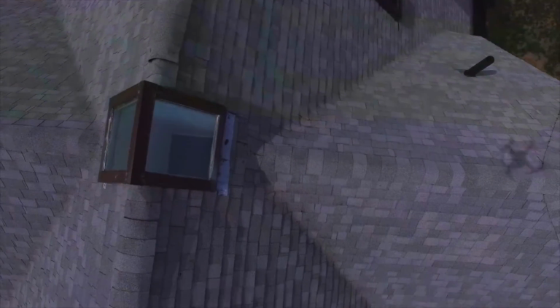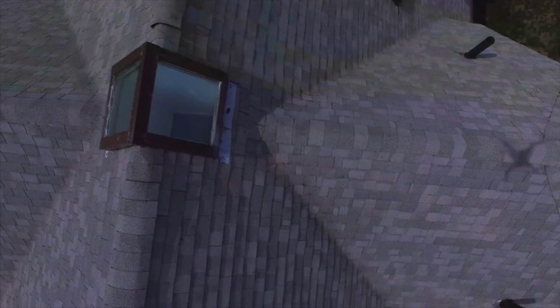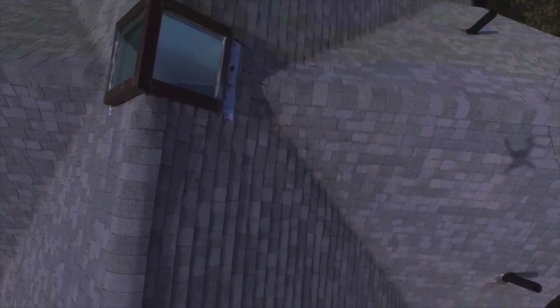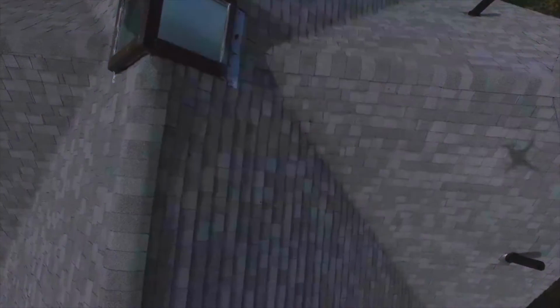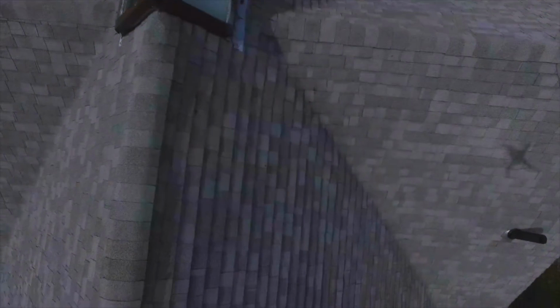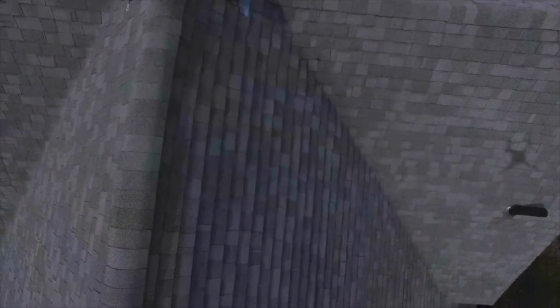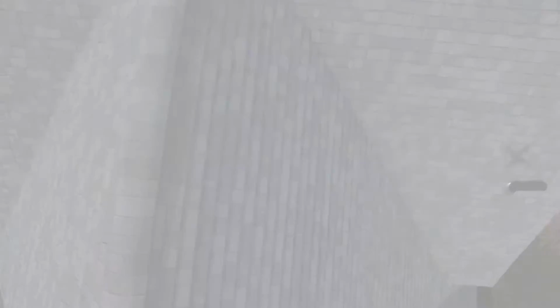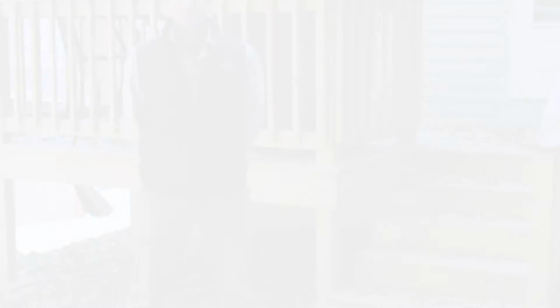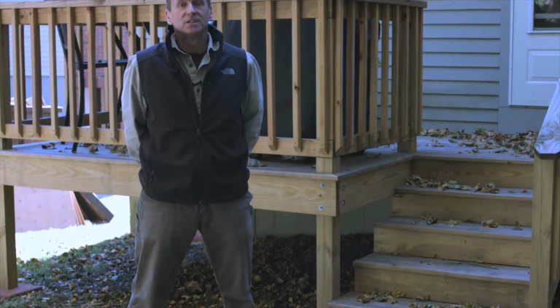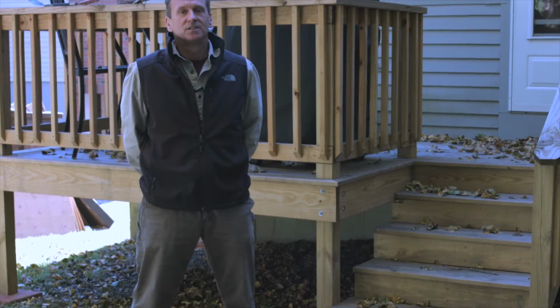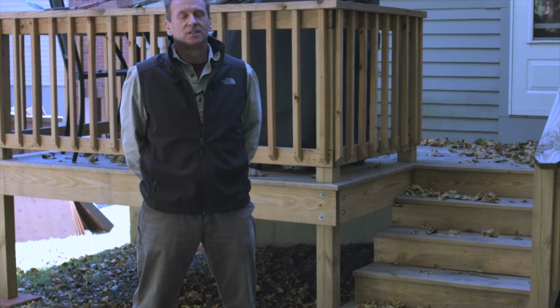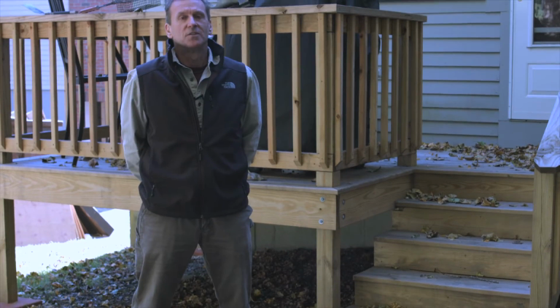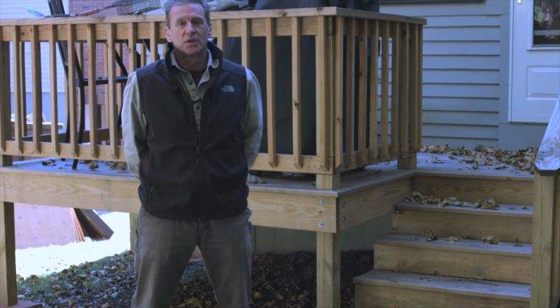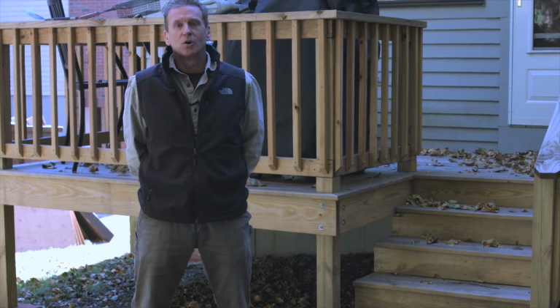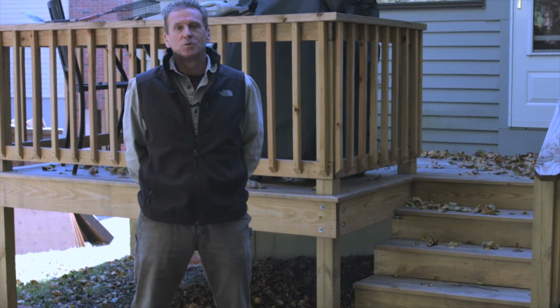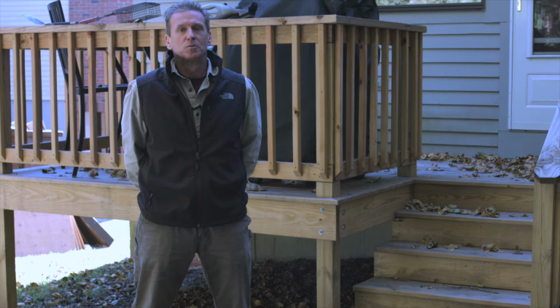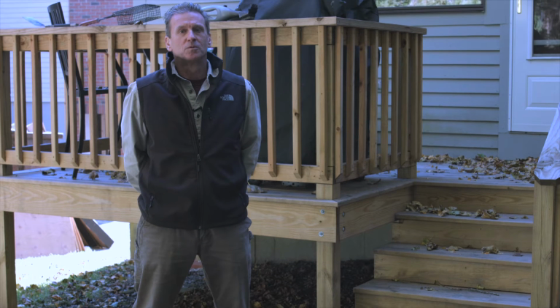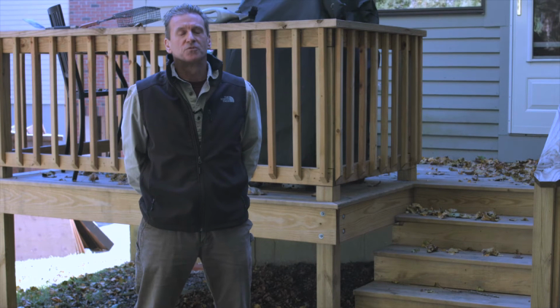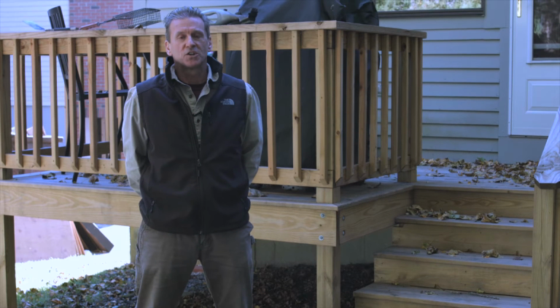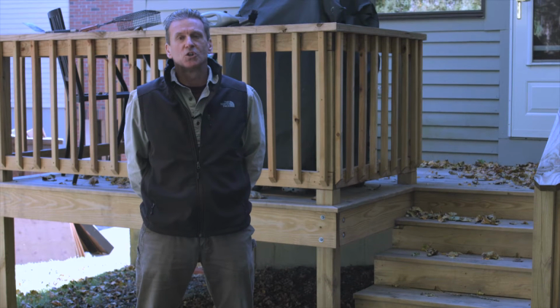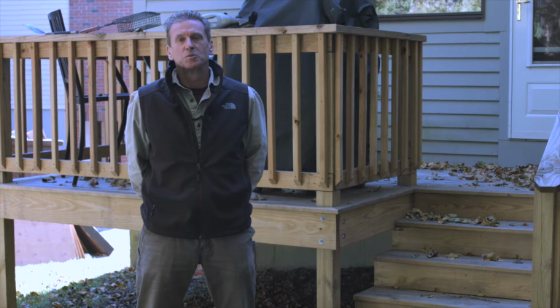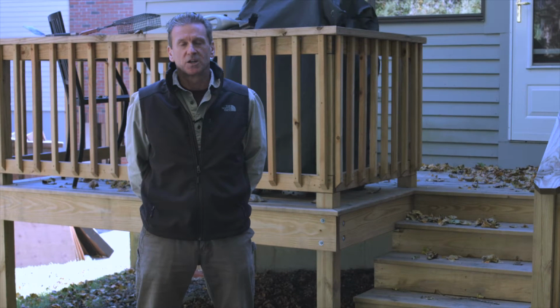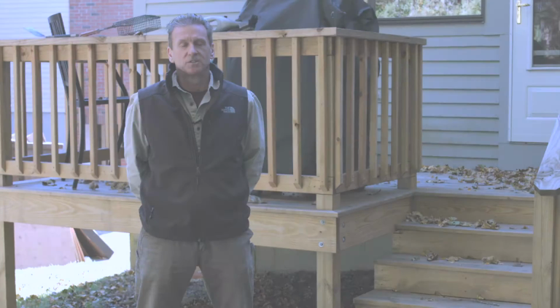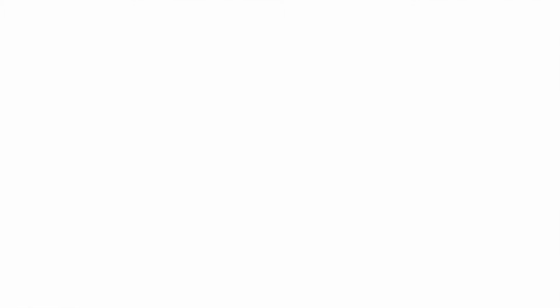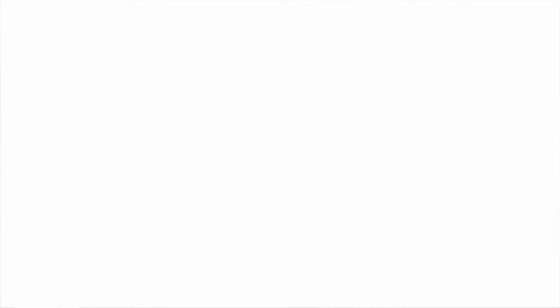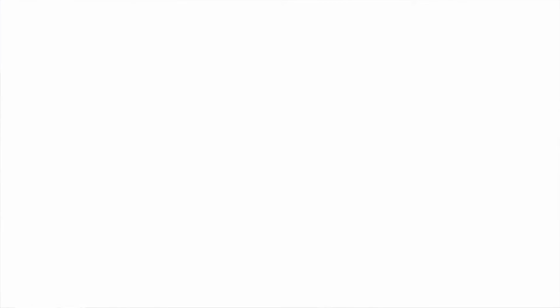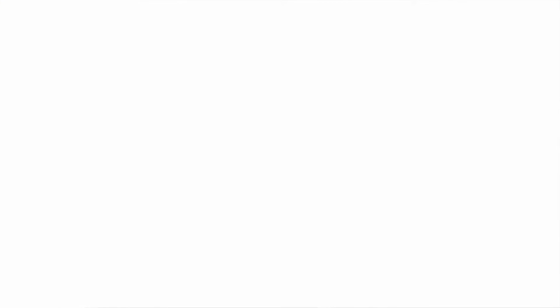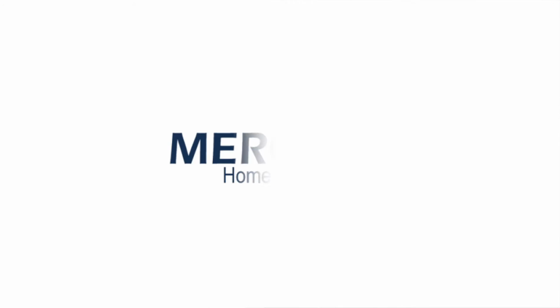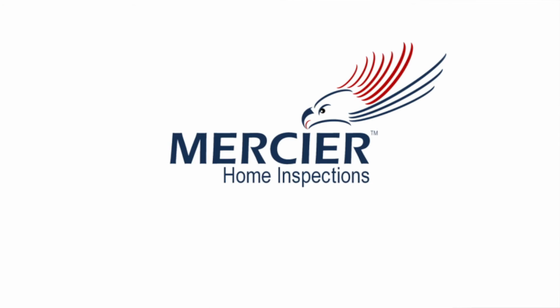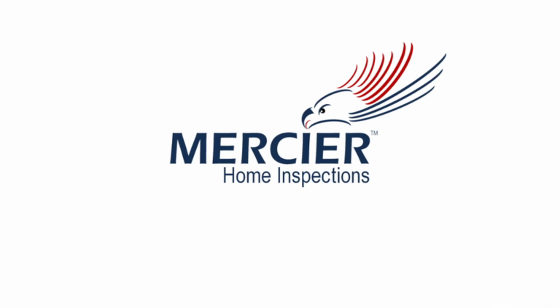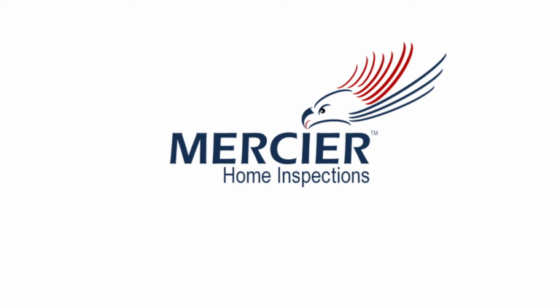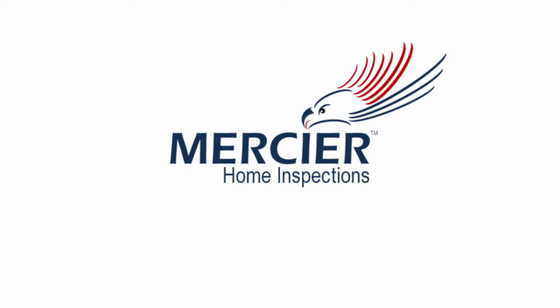If you are looking for a complete and thorough professional home inspection, give me a call and we'll be happy to help you out.